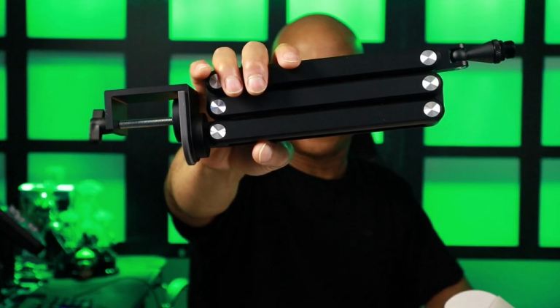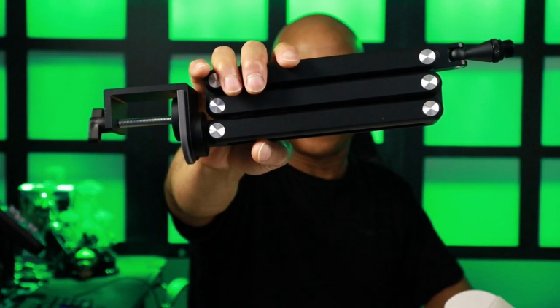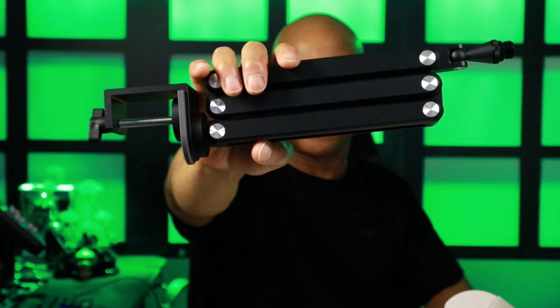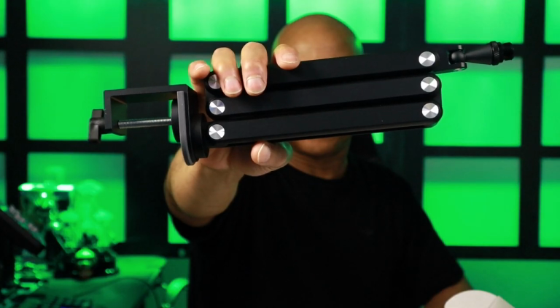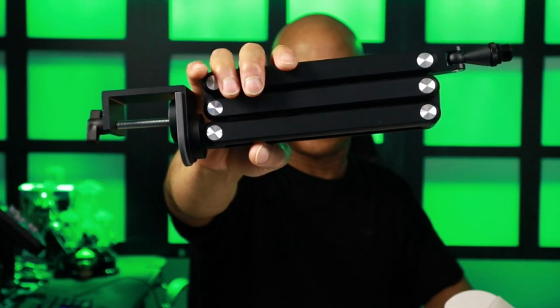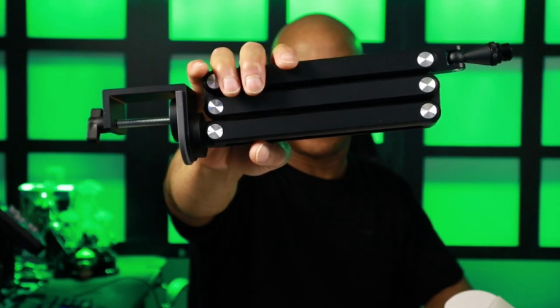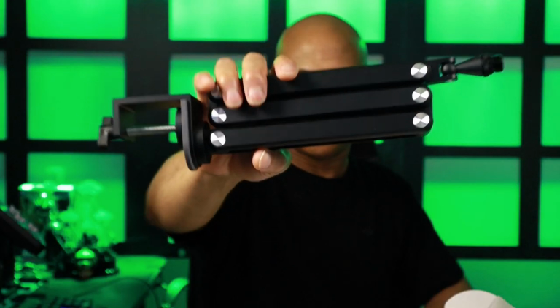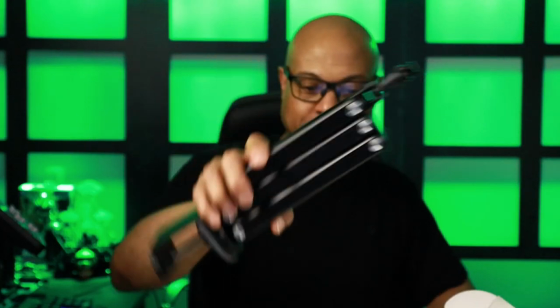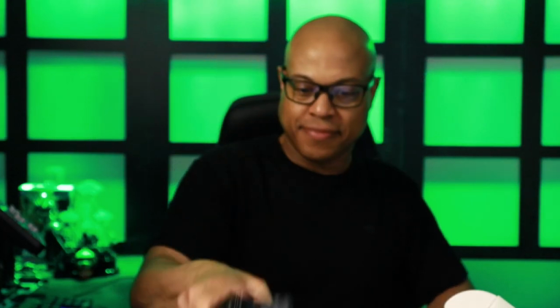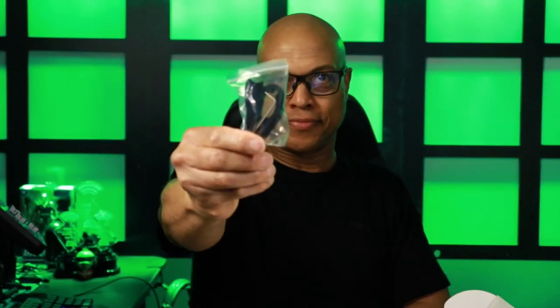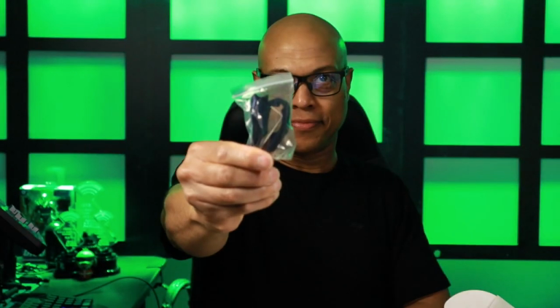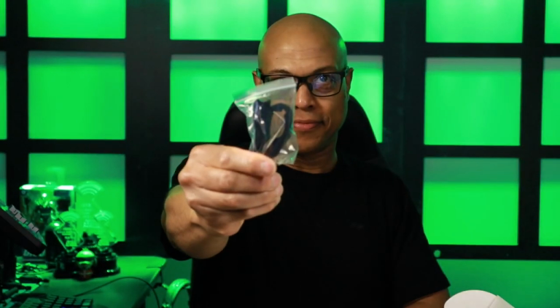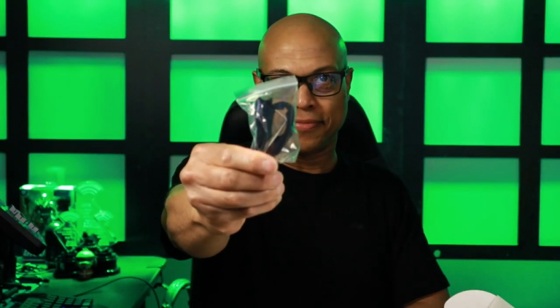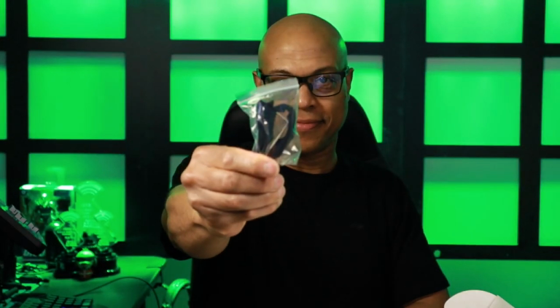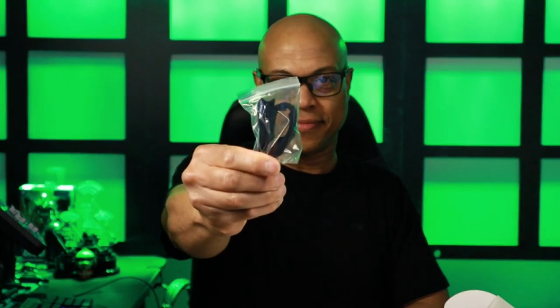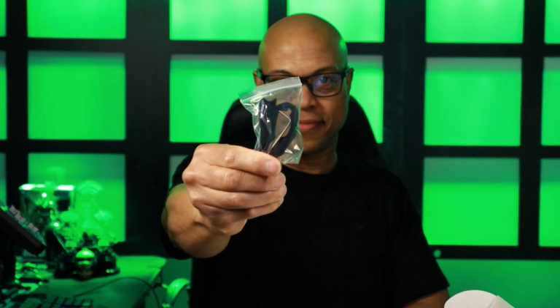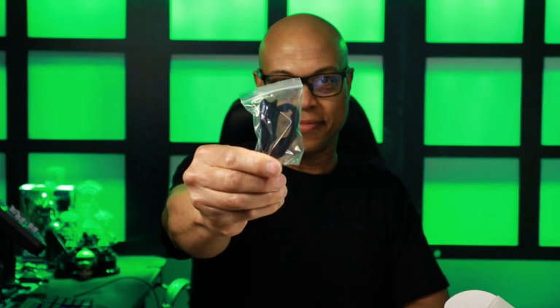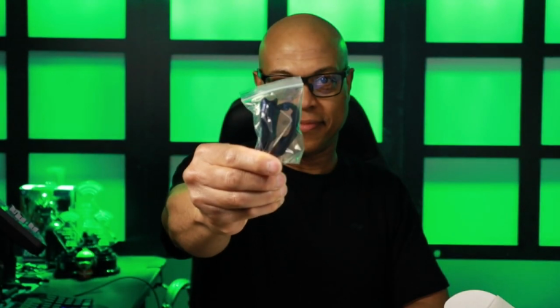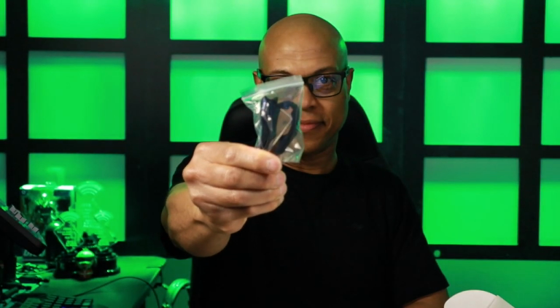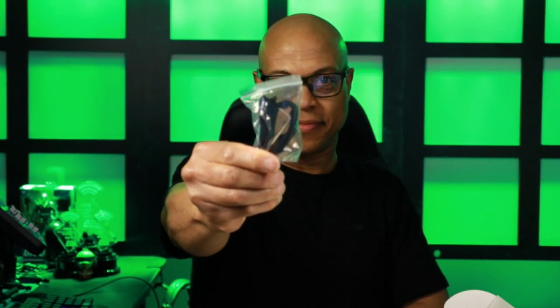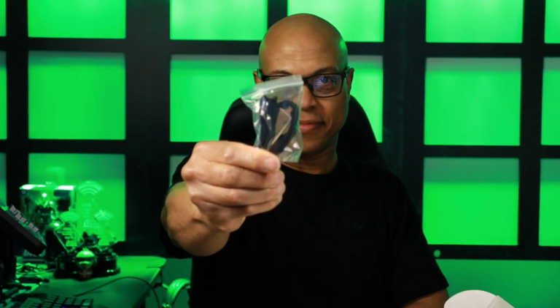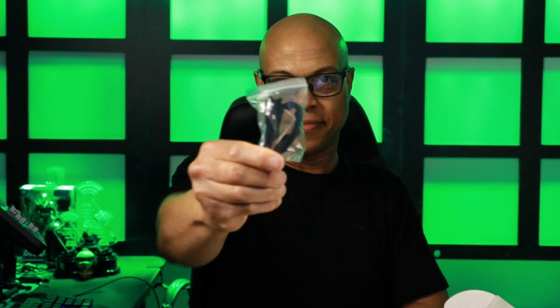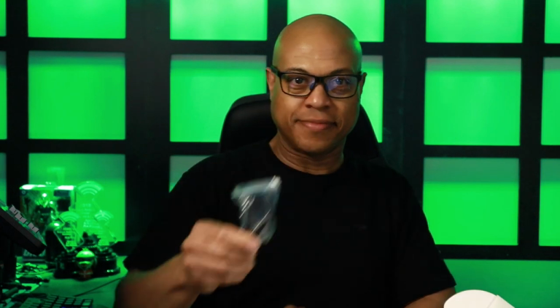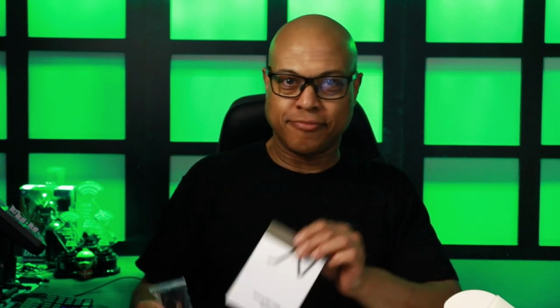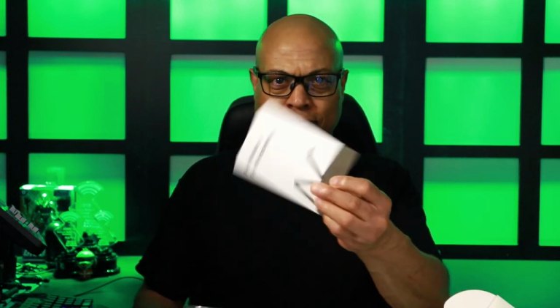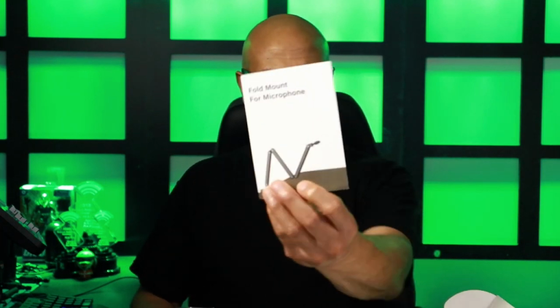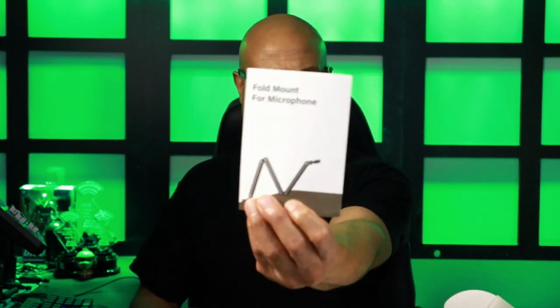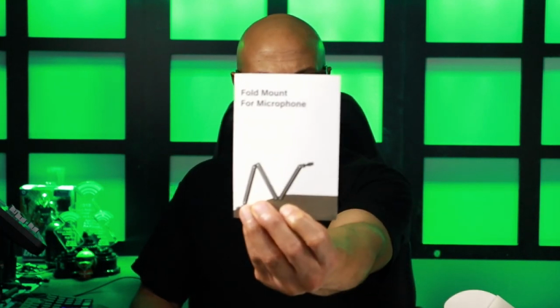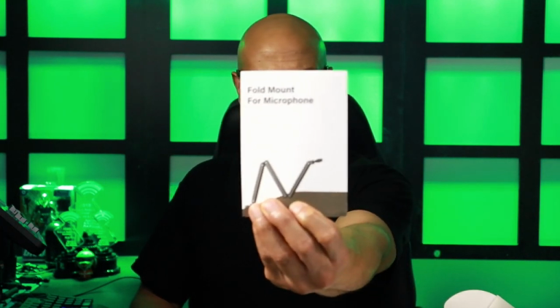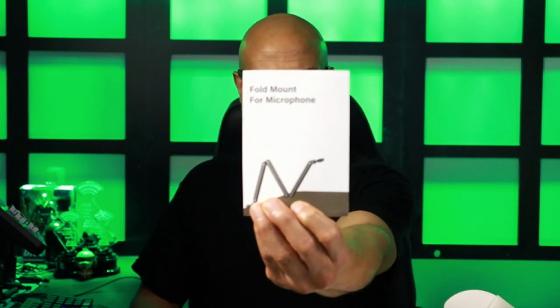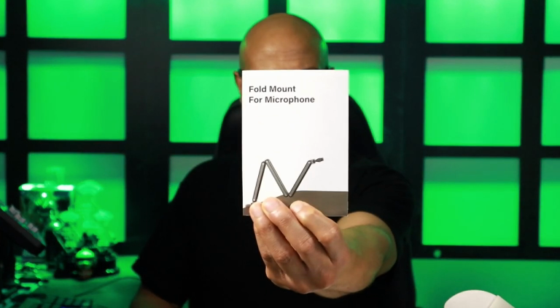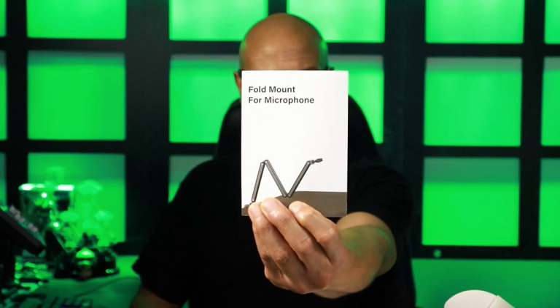Inside the box you get the boom arm, Velcro straps, a tiny hex wrench, and documentation.